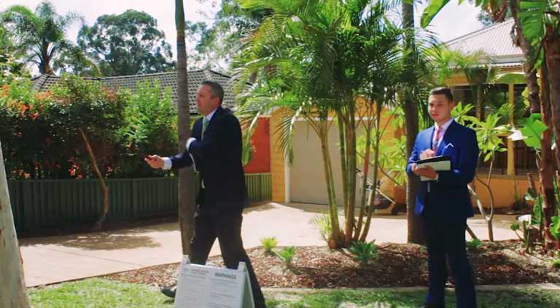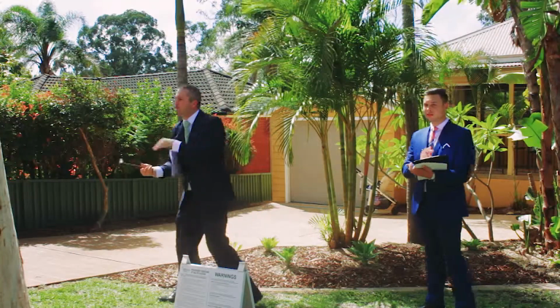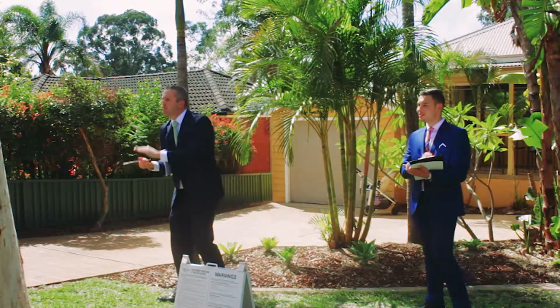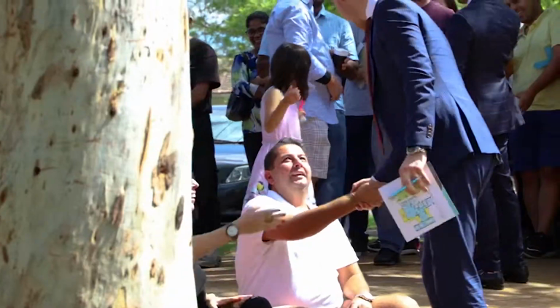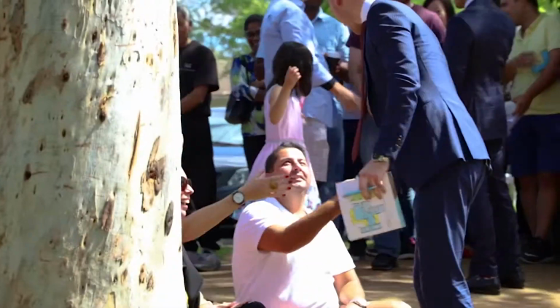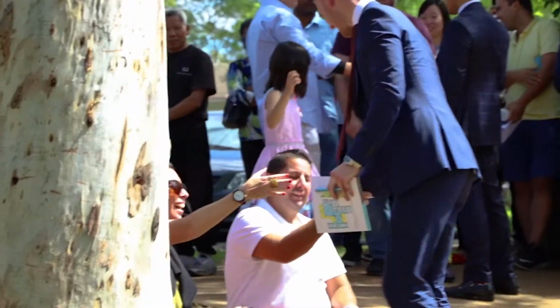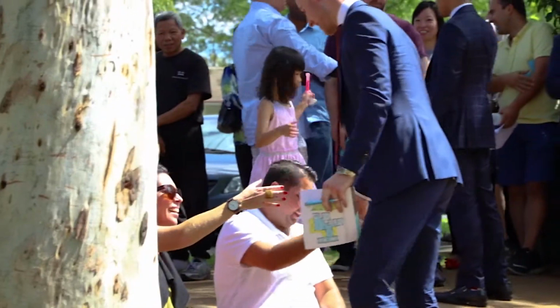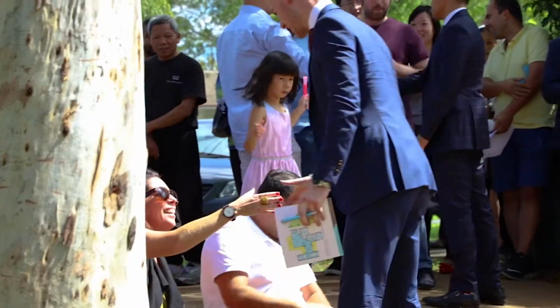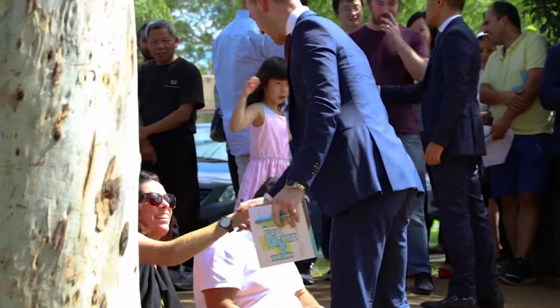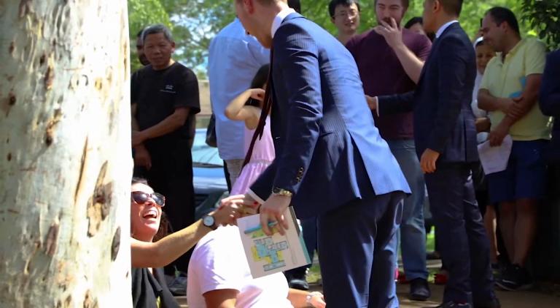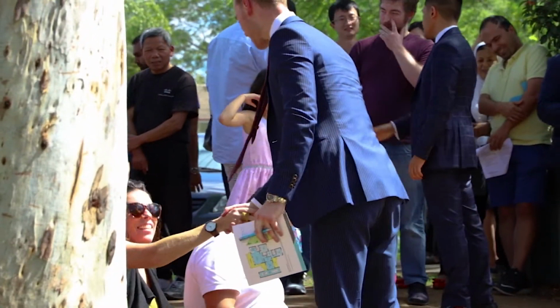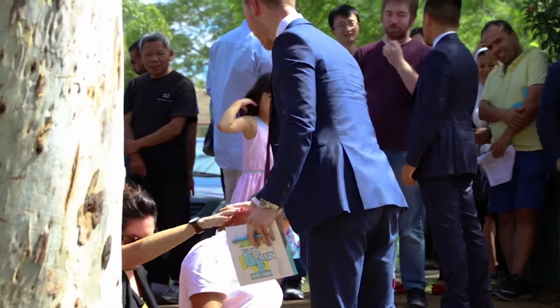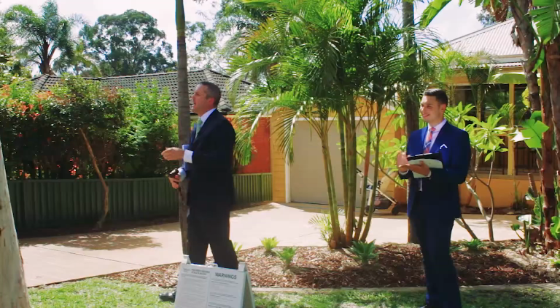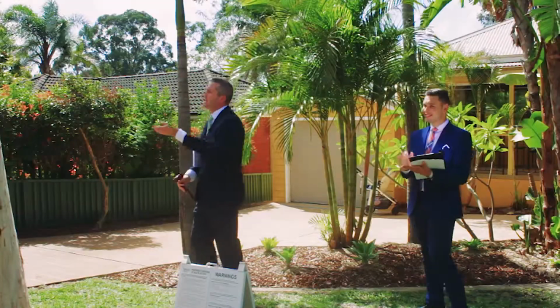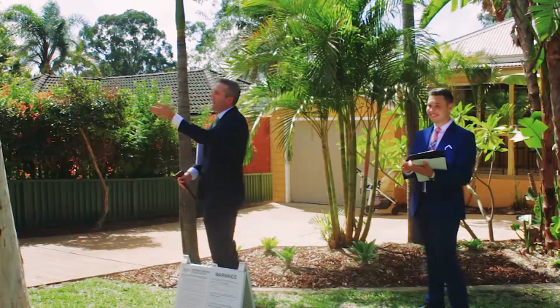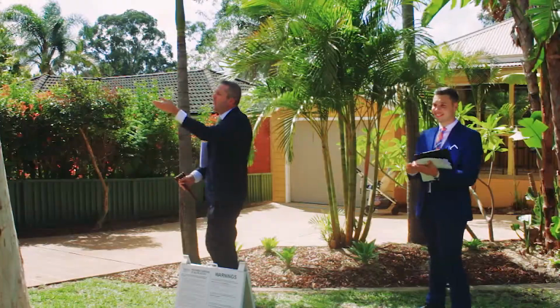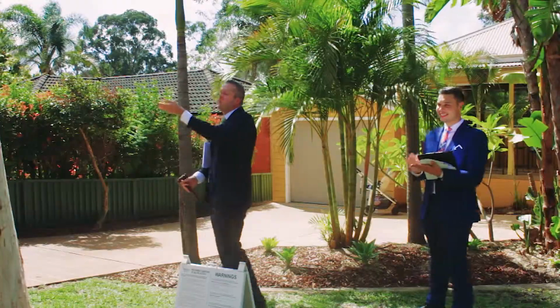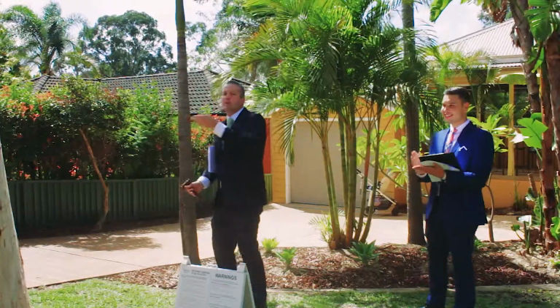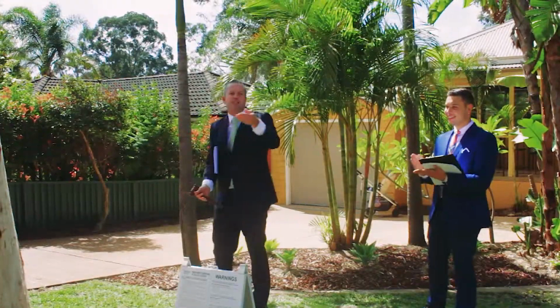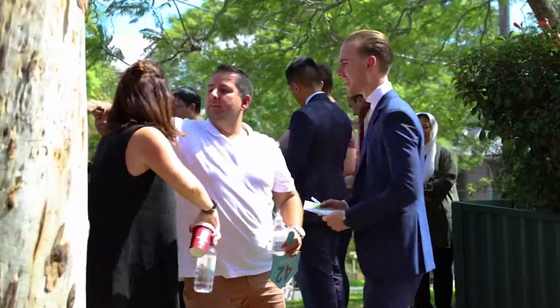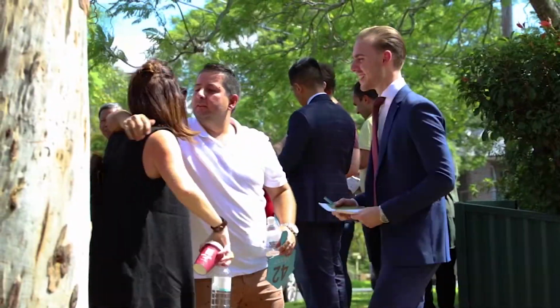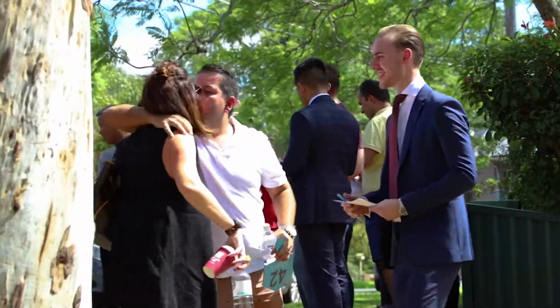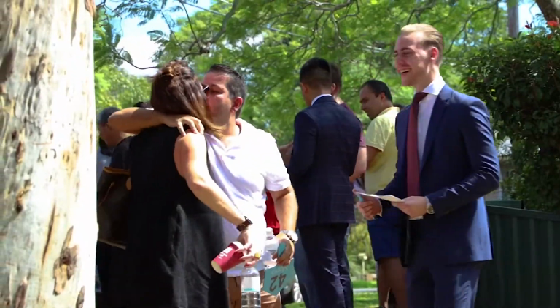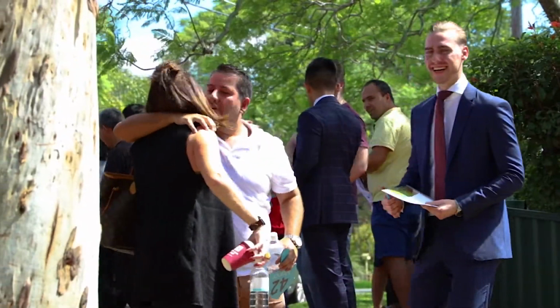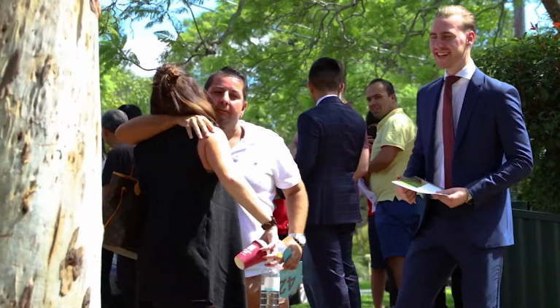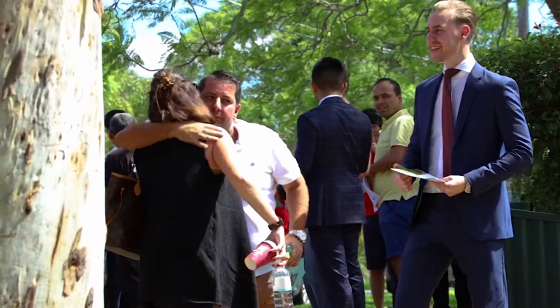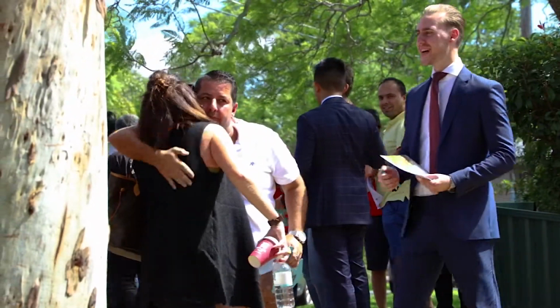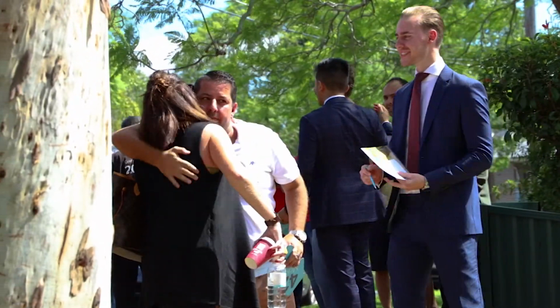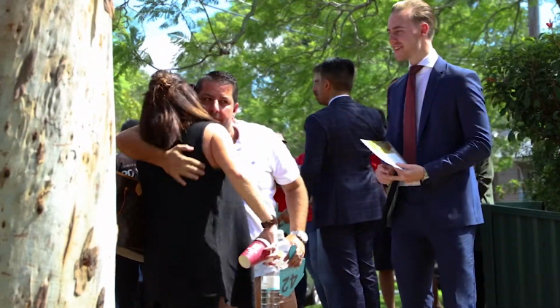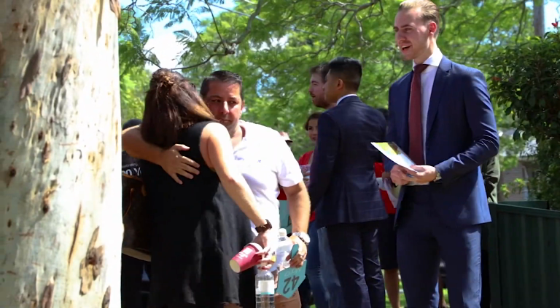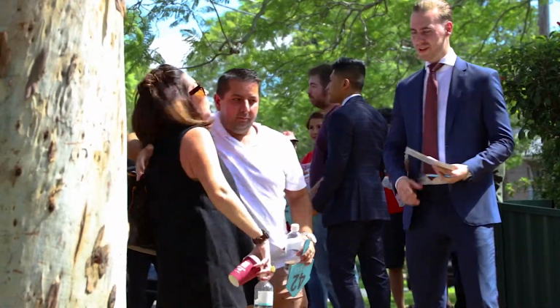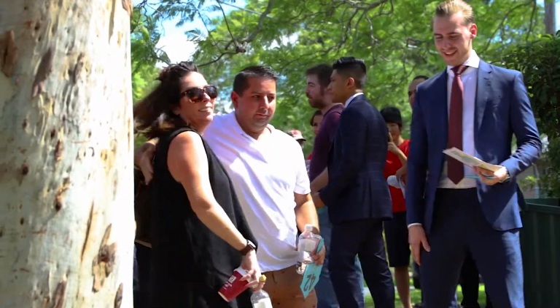Ladies and gents, put your hands together for our successful buyers down here today — thank you very much. If you are thinking of selling, give Jay and the team a call.